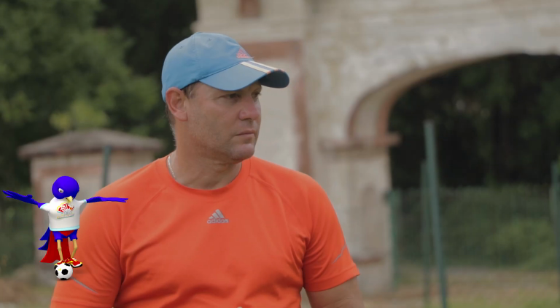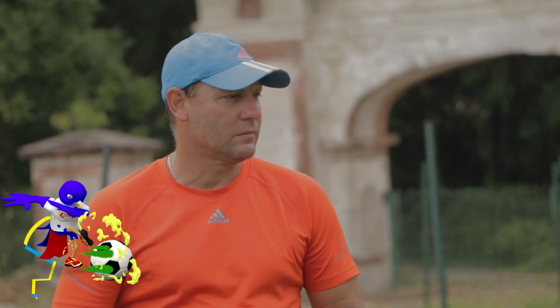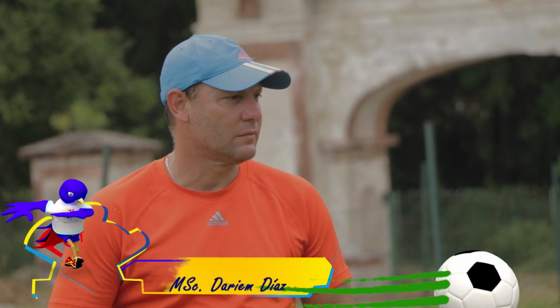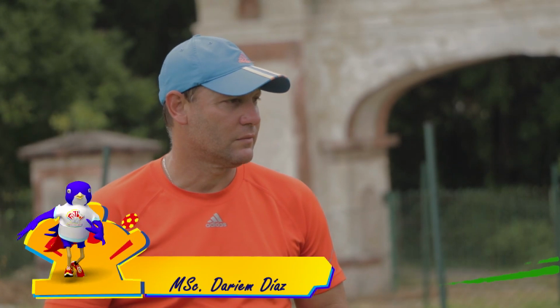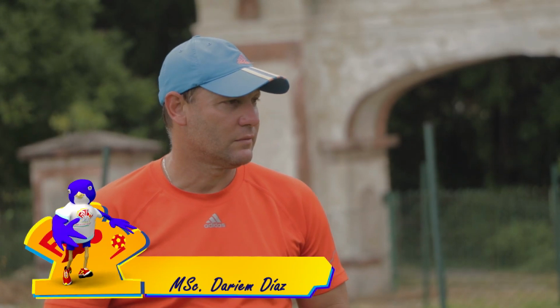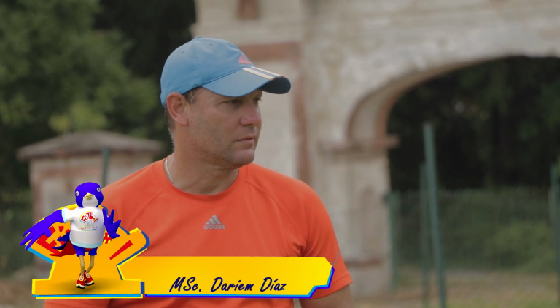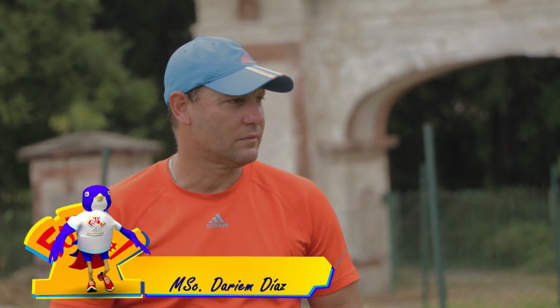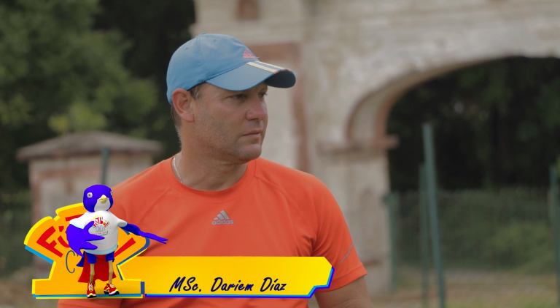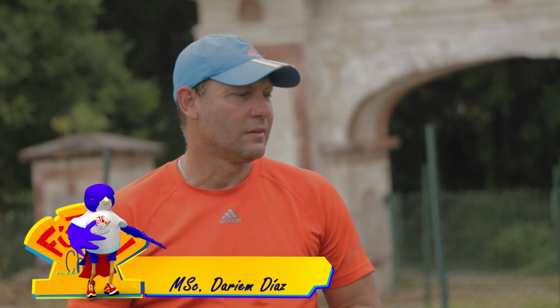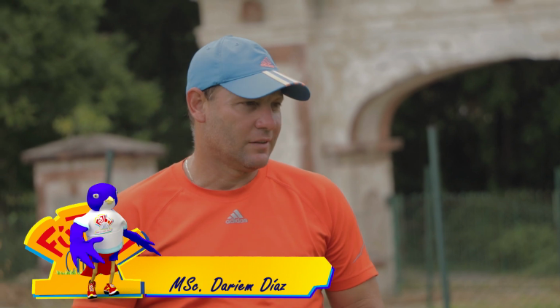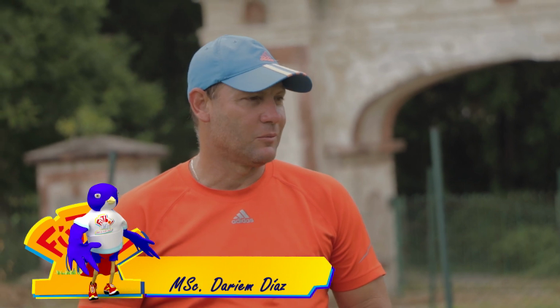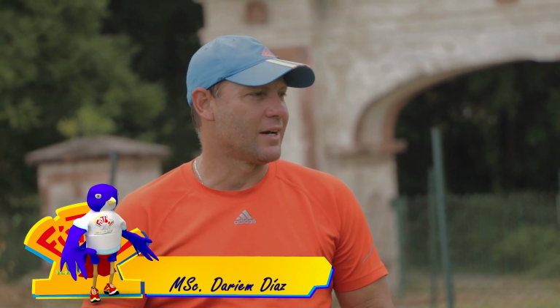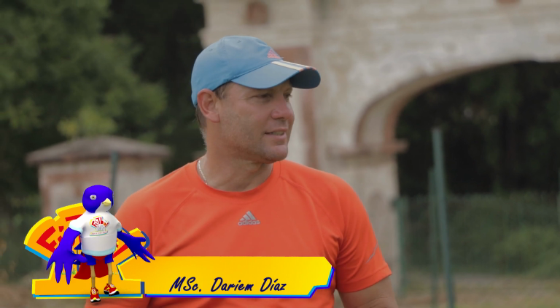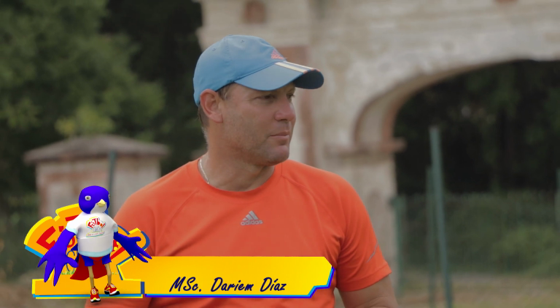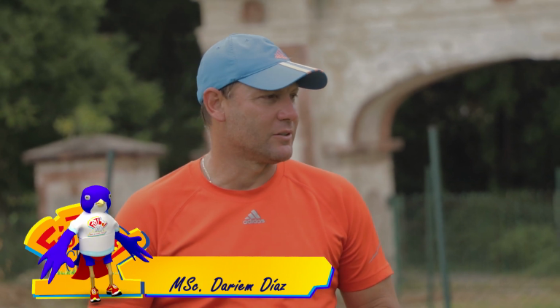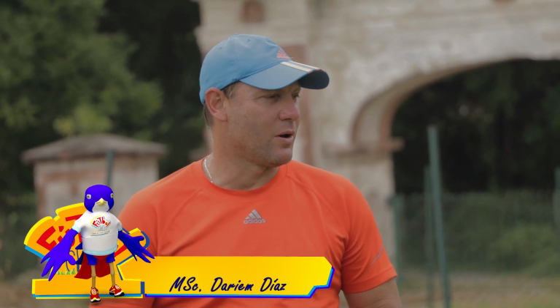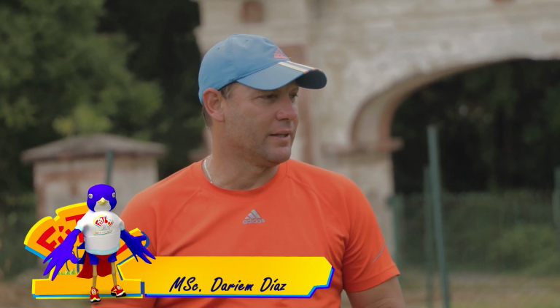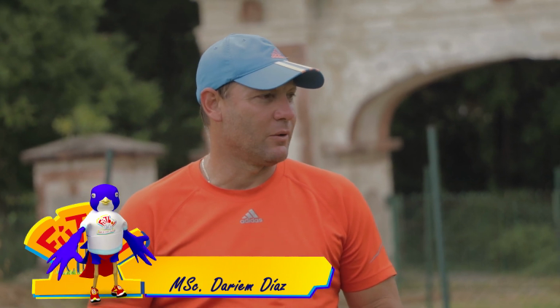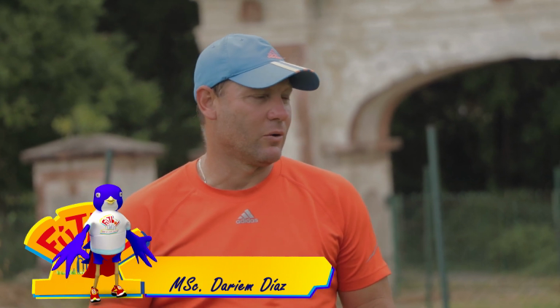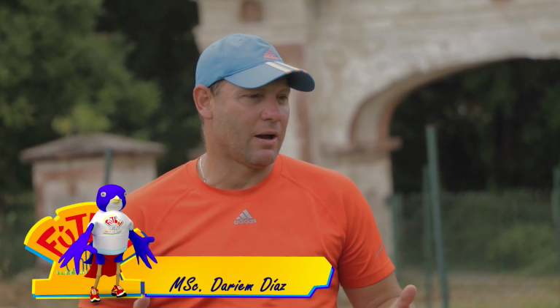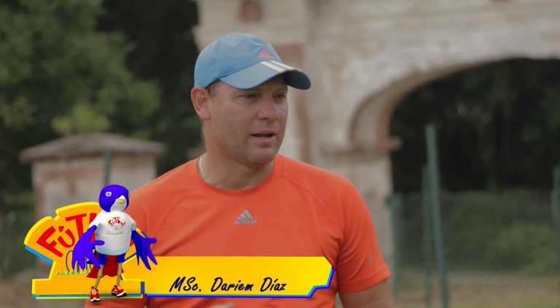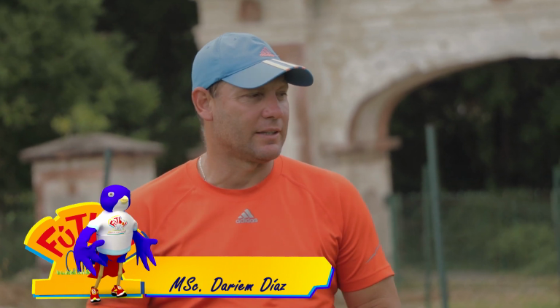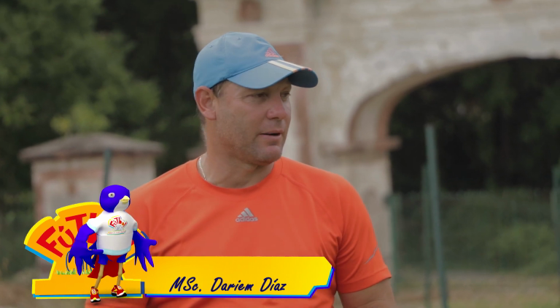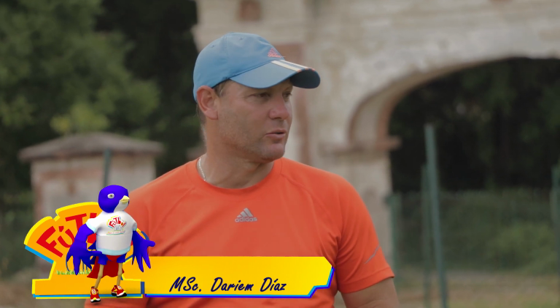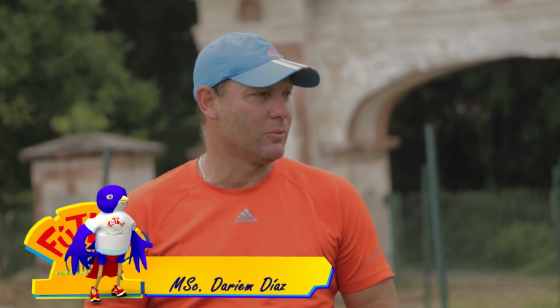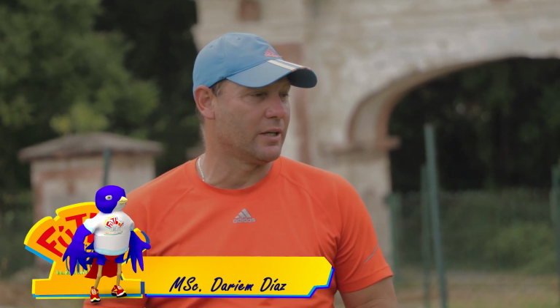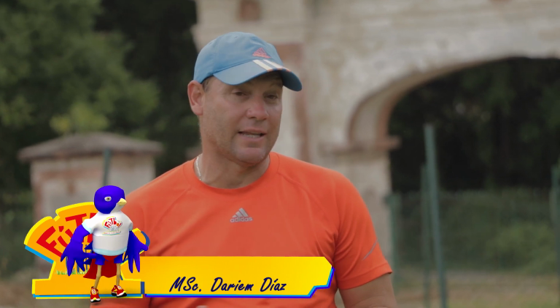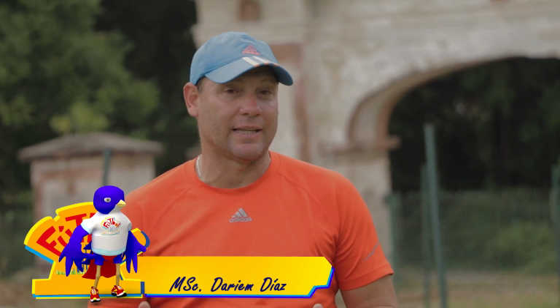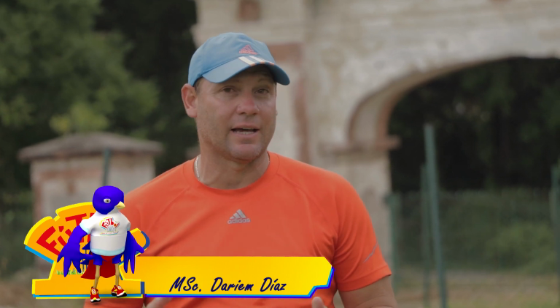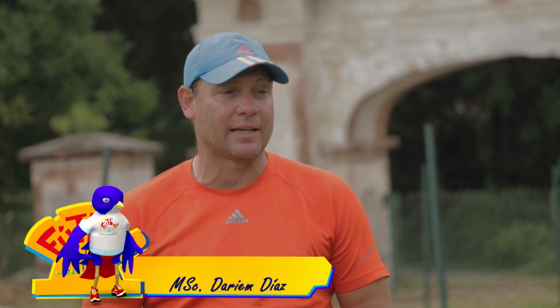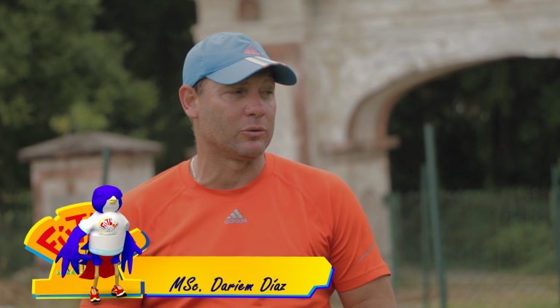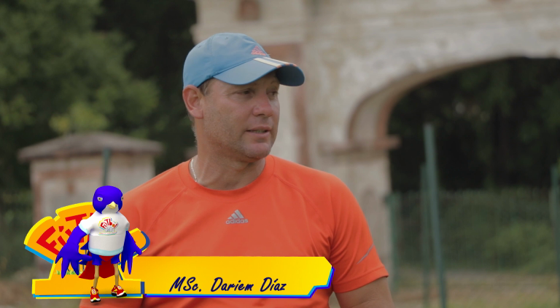Darien, siempre es bueno volverte a encontrar. Muchas gracias por la invitación nuevamente y bueno, hablar de este maravilloso deporte y de la técnica que es tan importante.